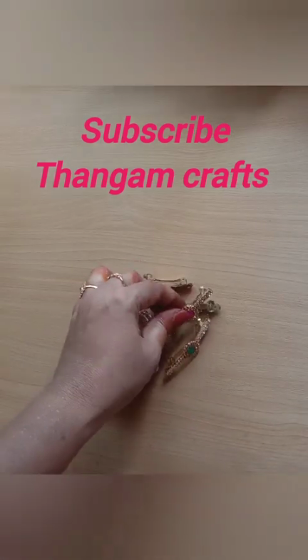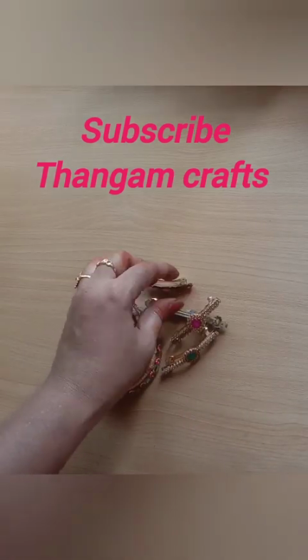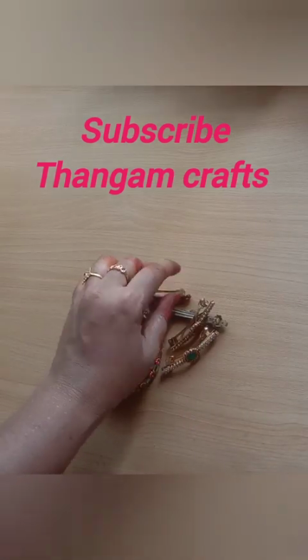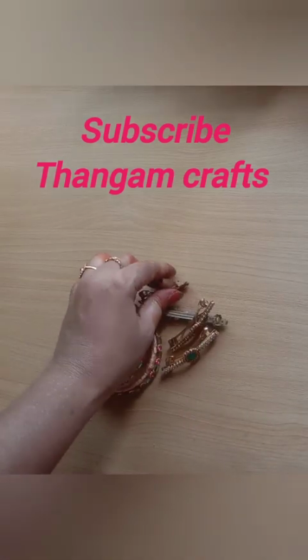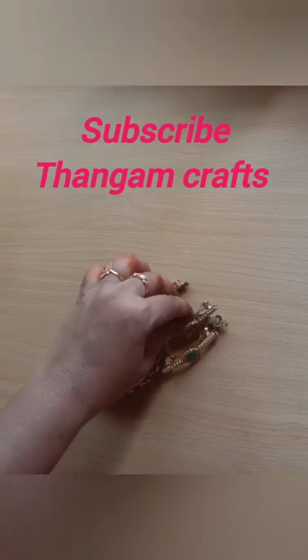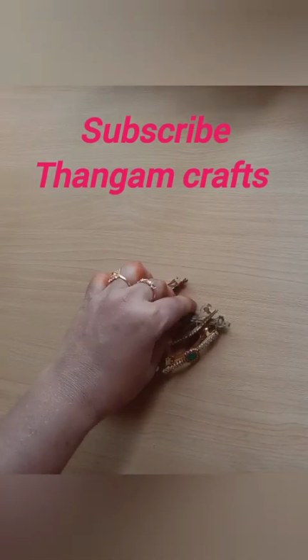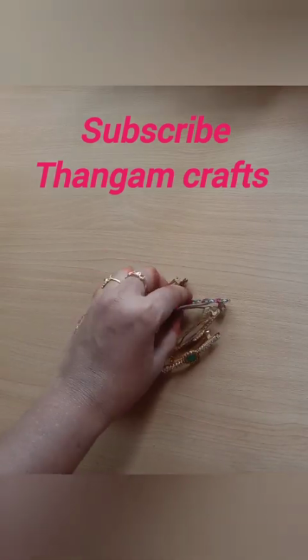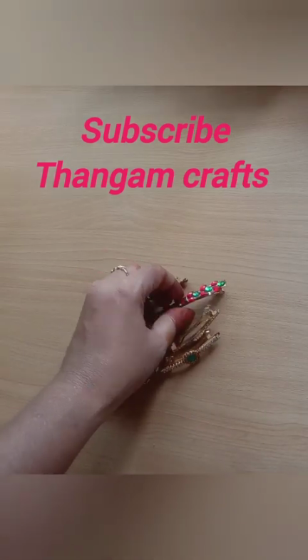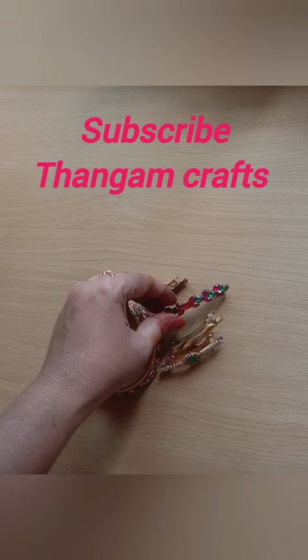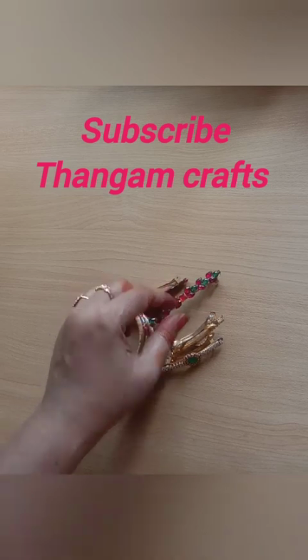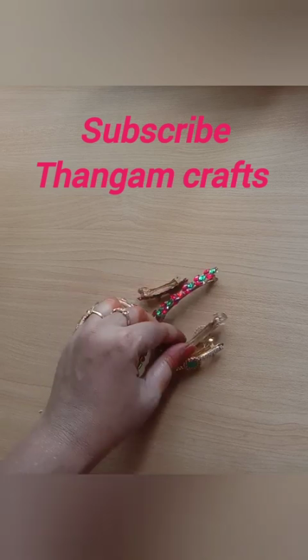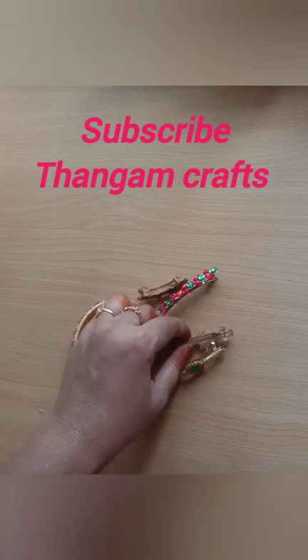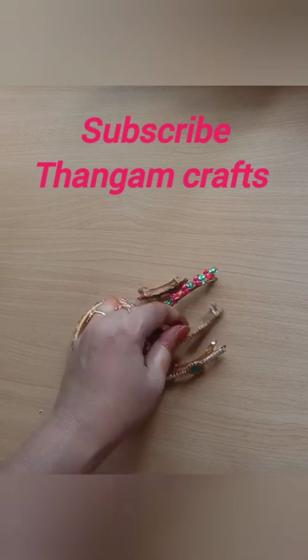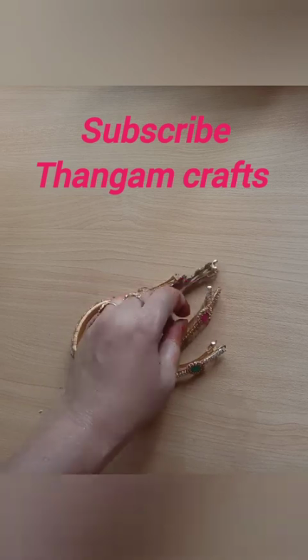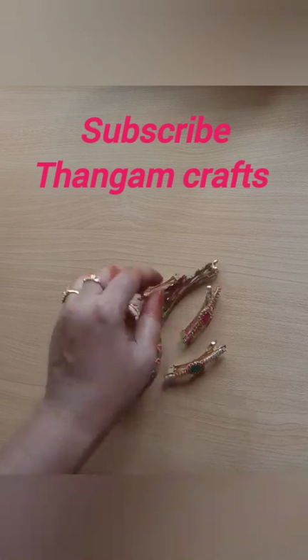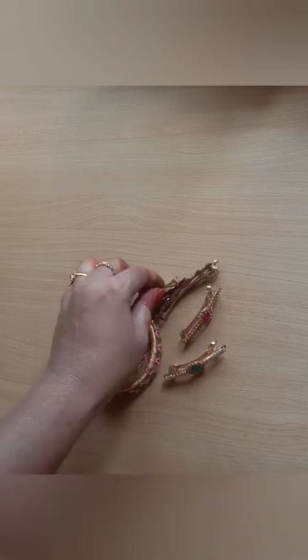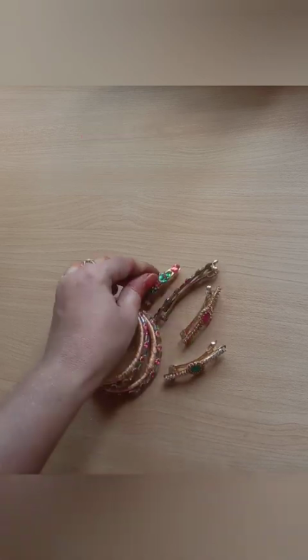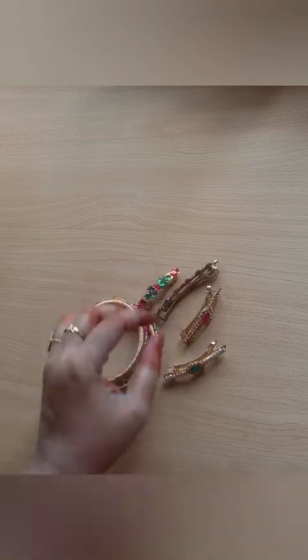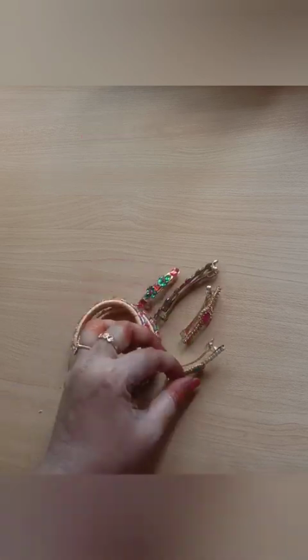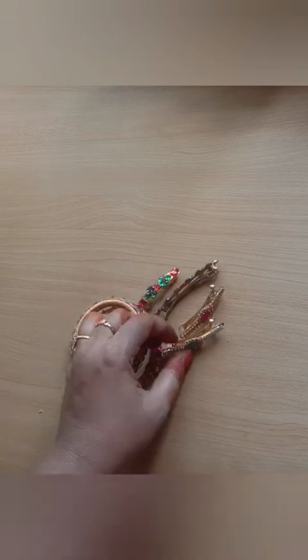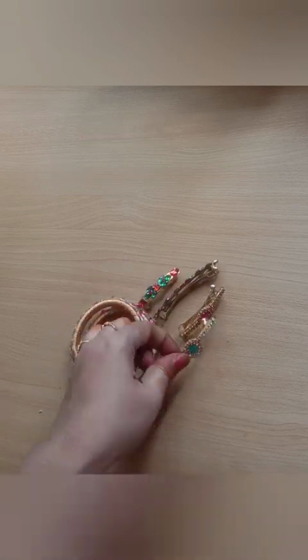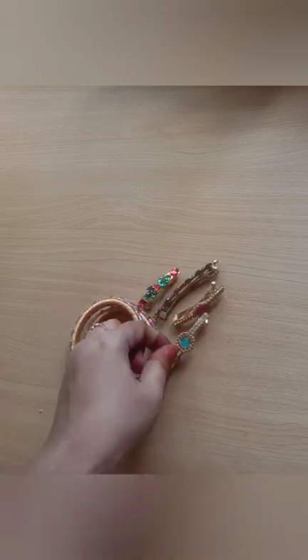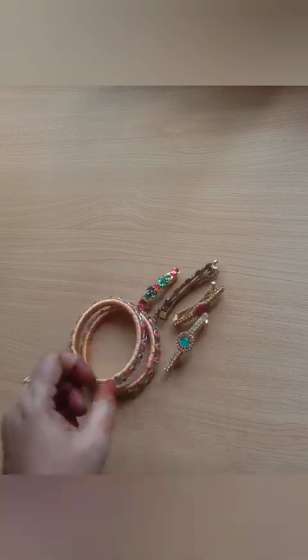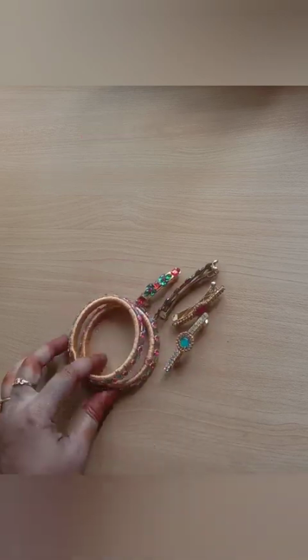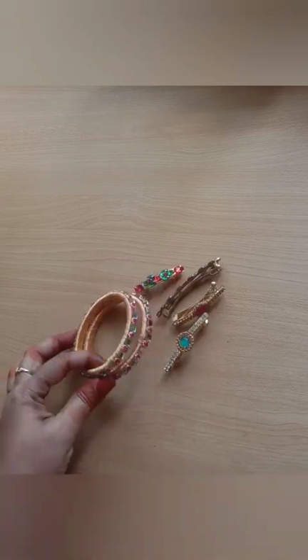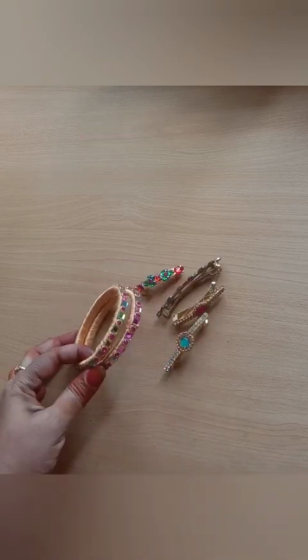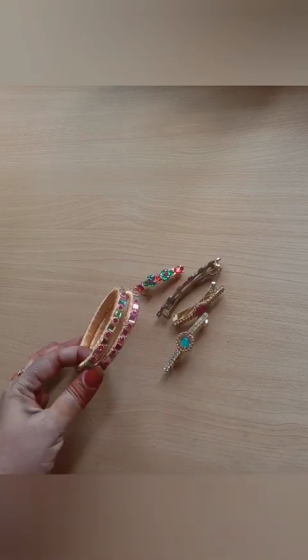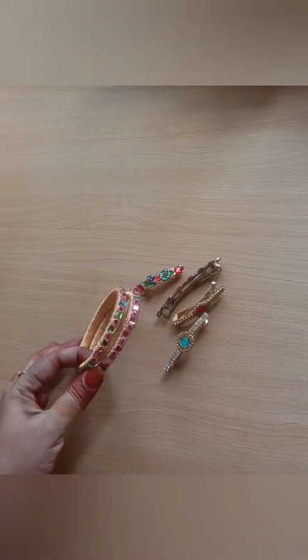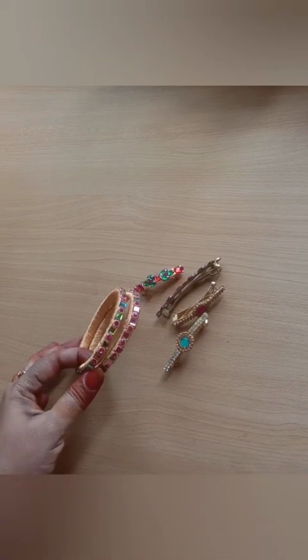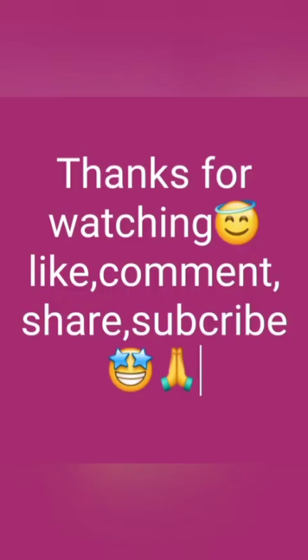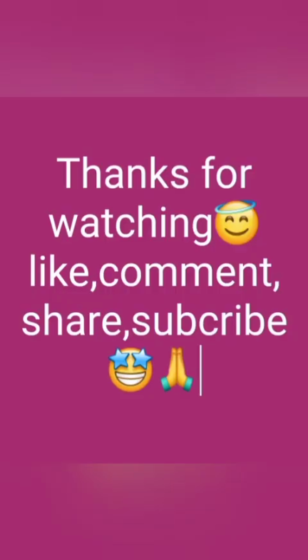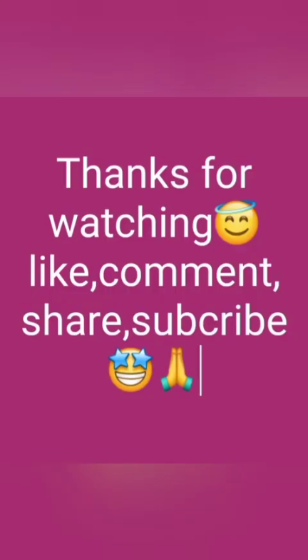Please like, share and subscribe. Thanks for watching!